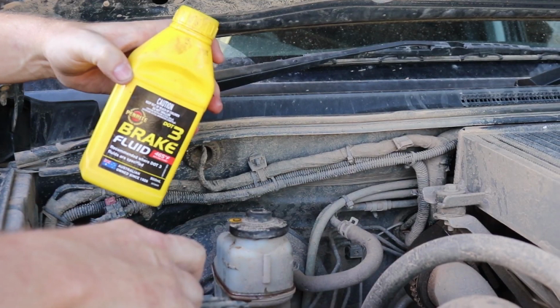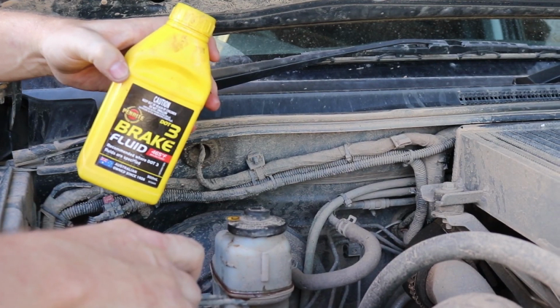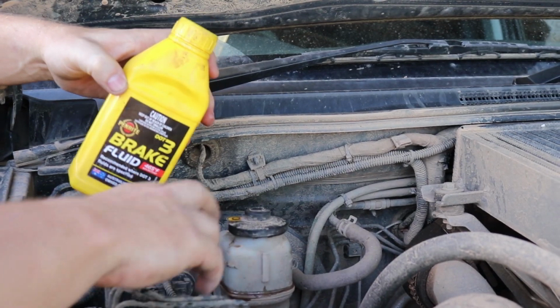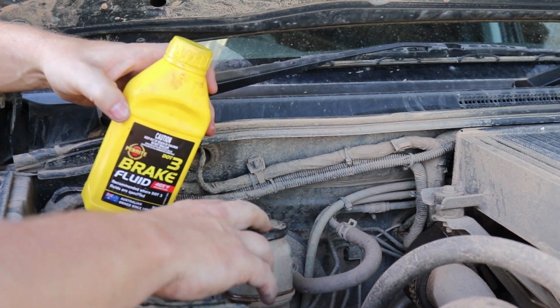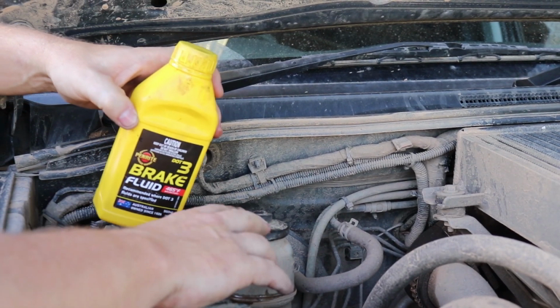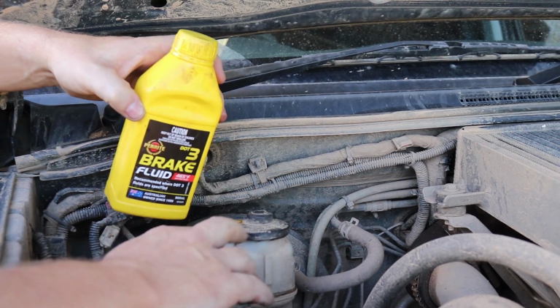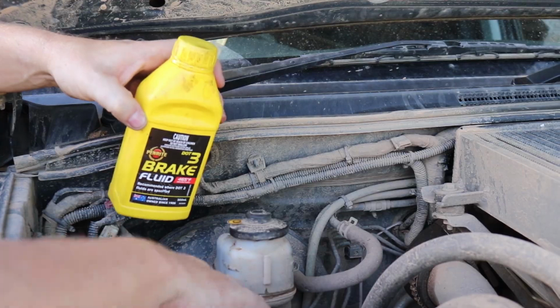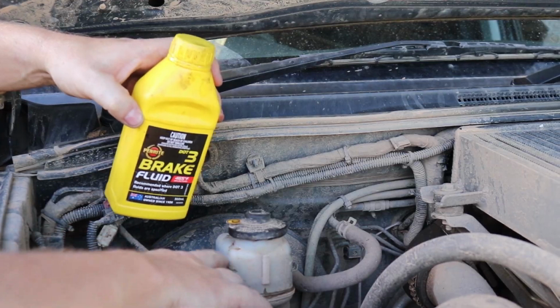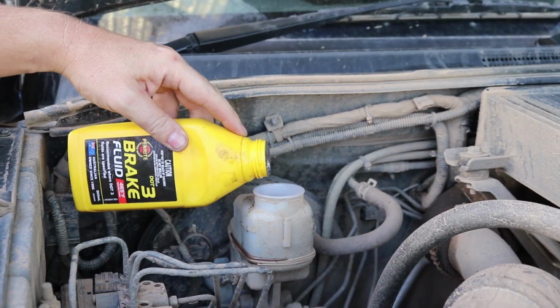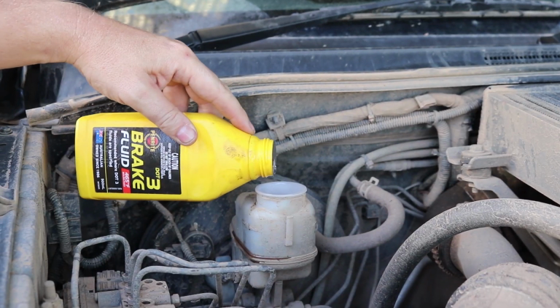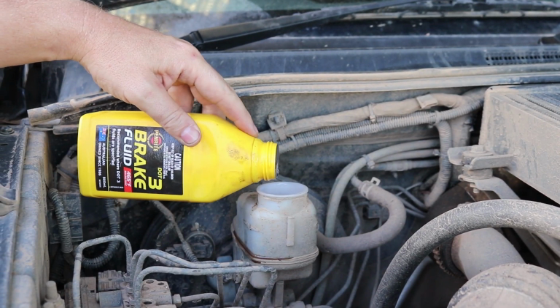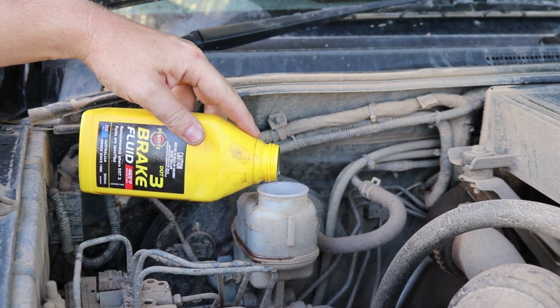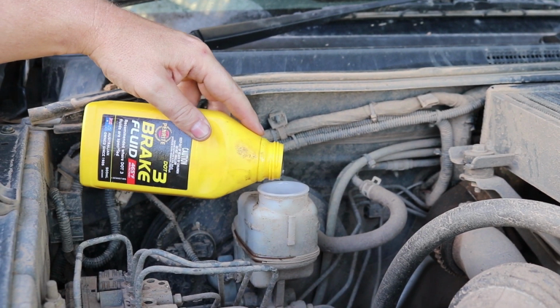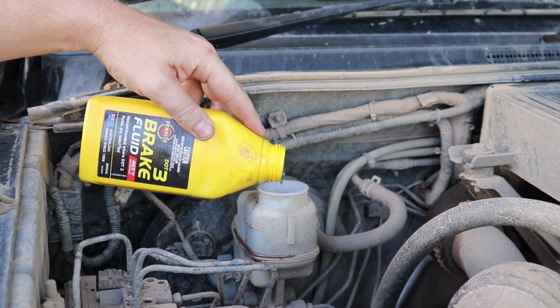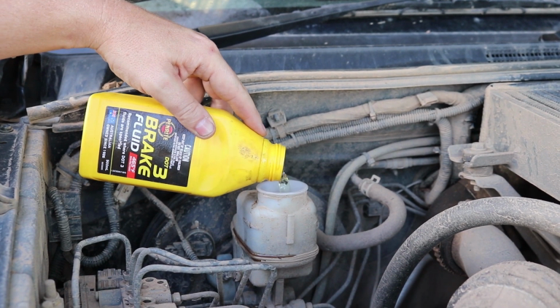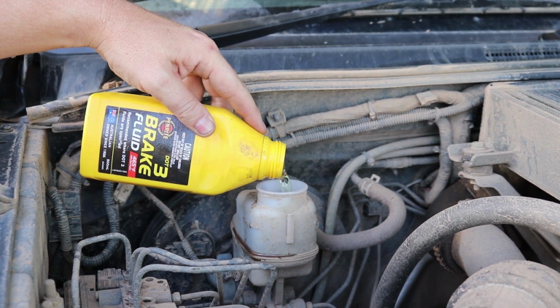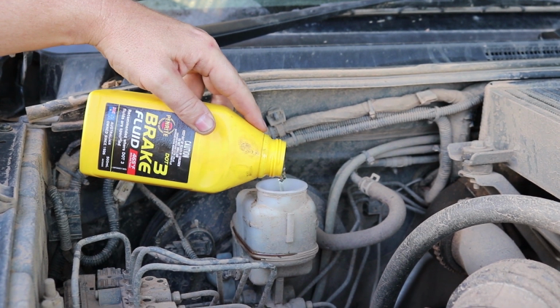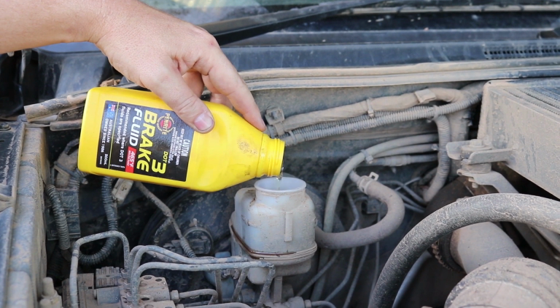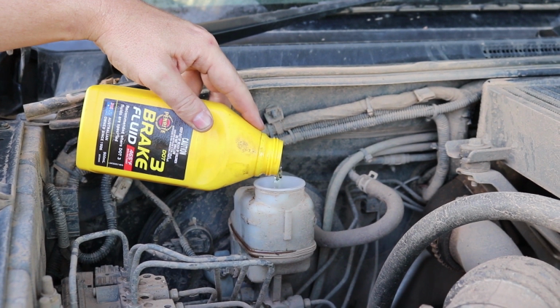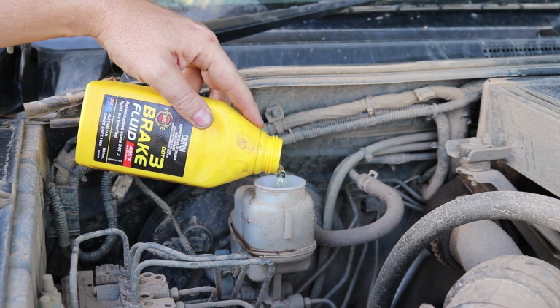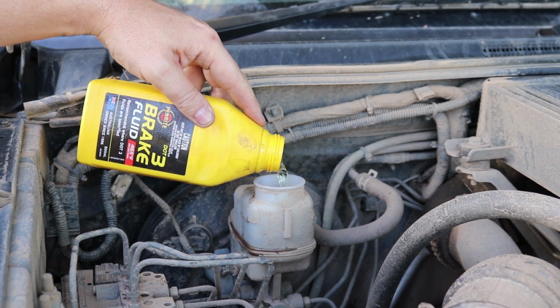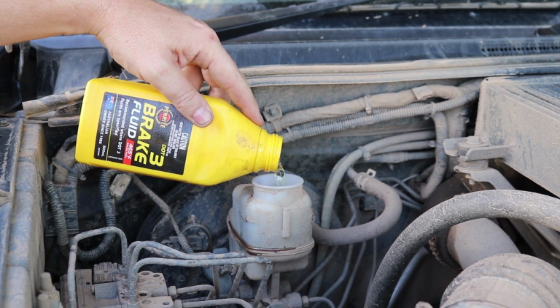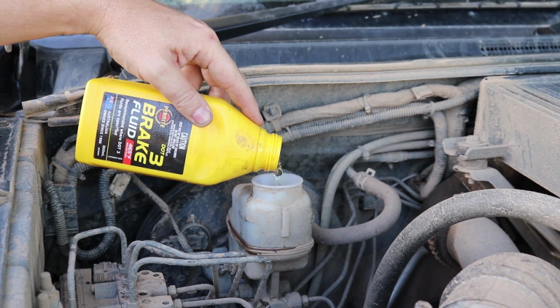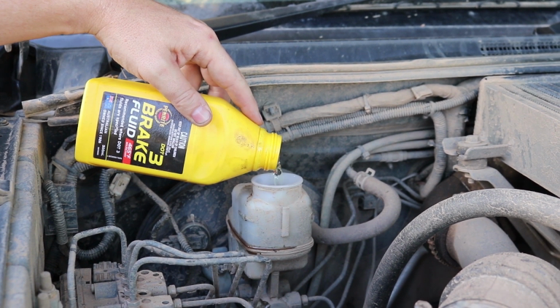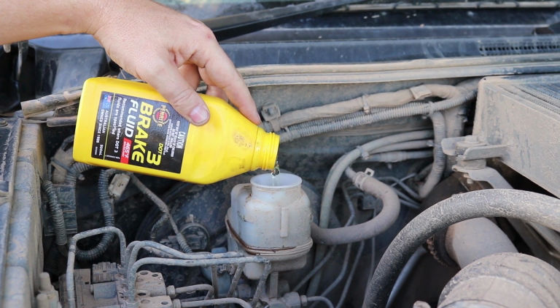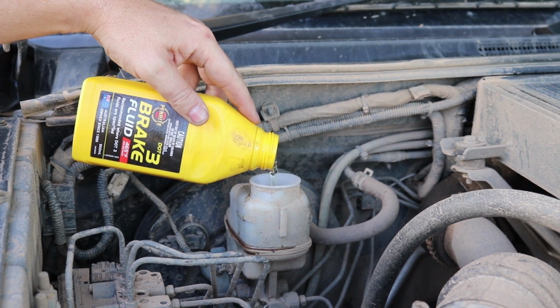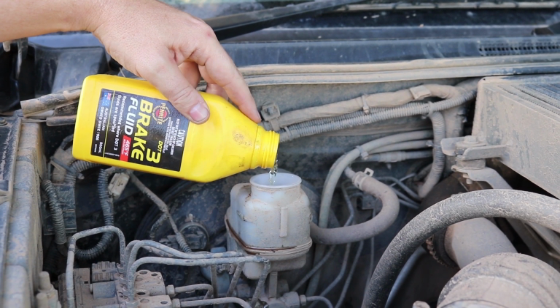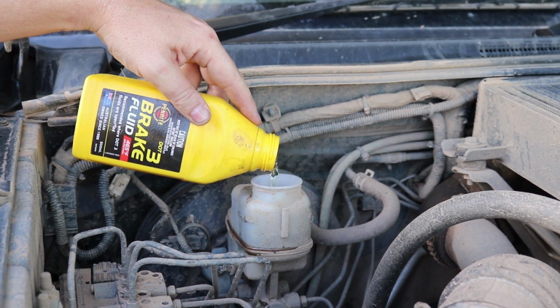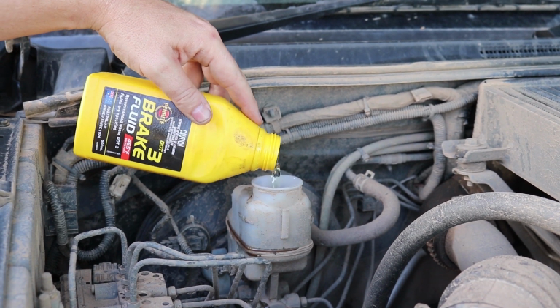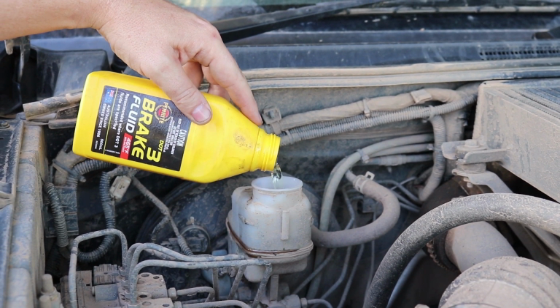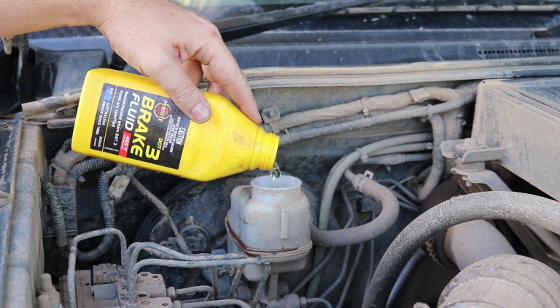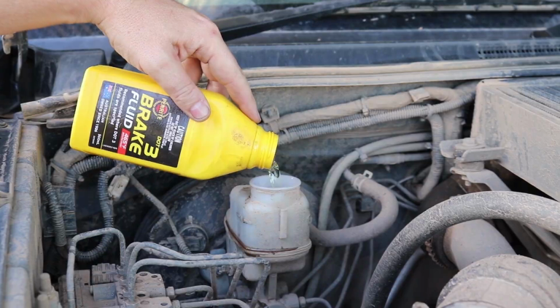Once you've got your fluid in, don't put too much in. You're going to have a bit of a problem — a bit of leaking, which you don't want. So make sure you get the levels right.